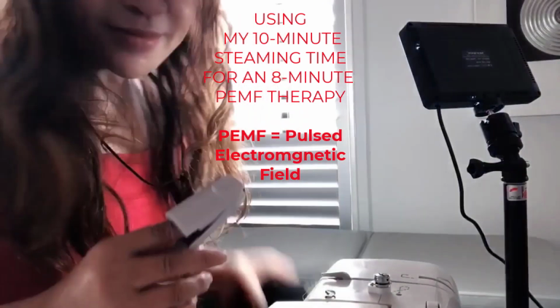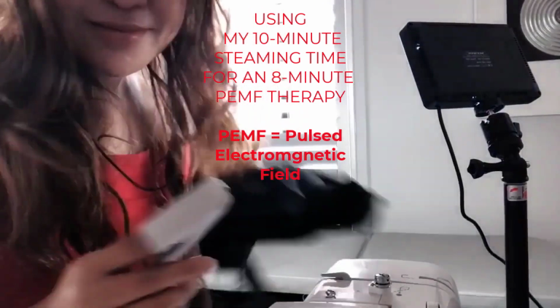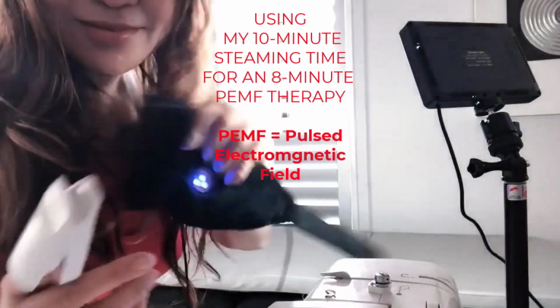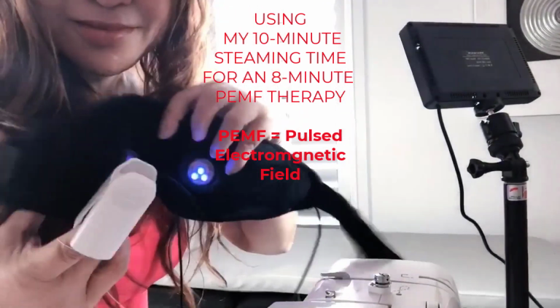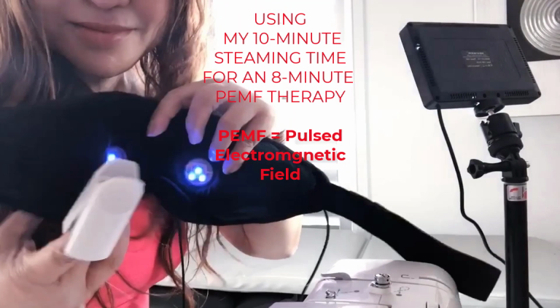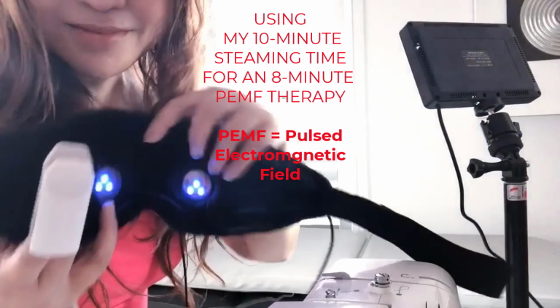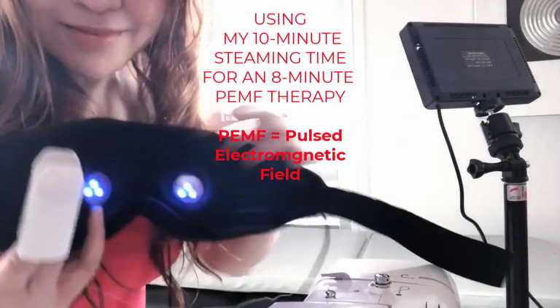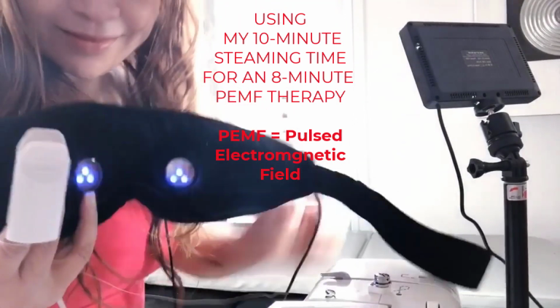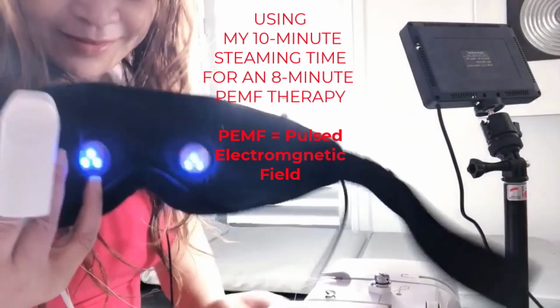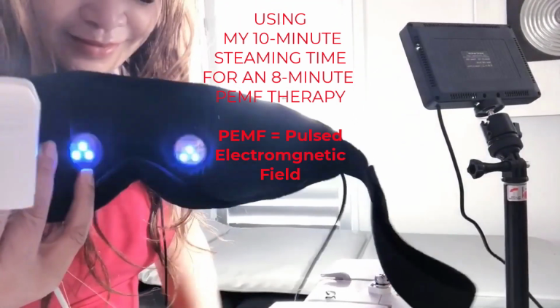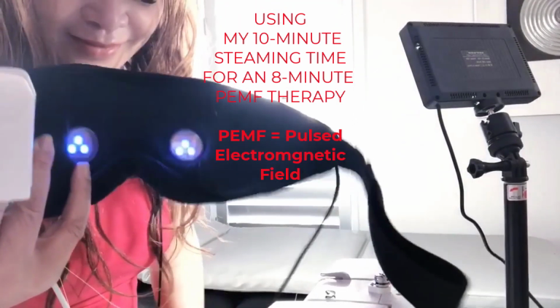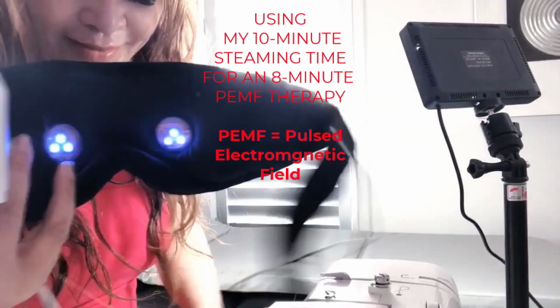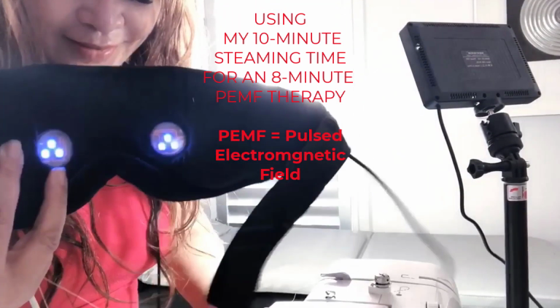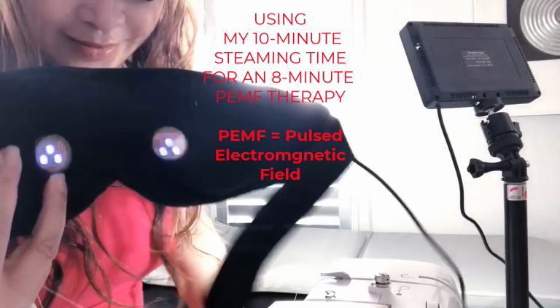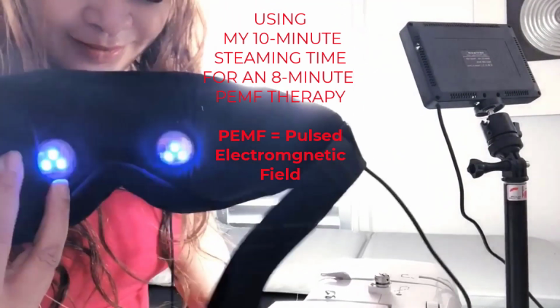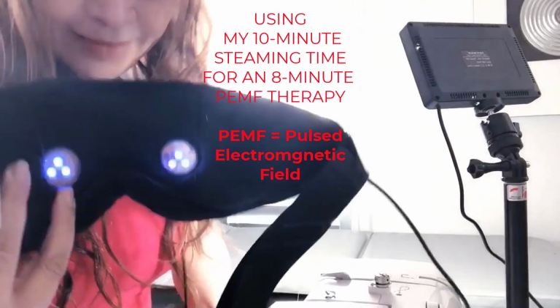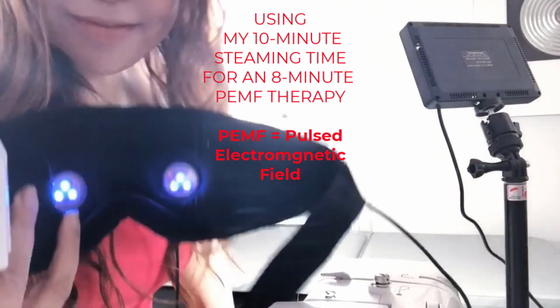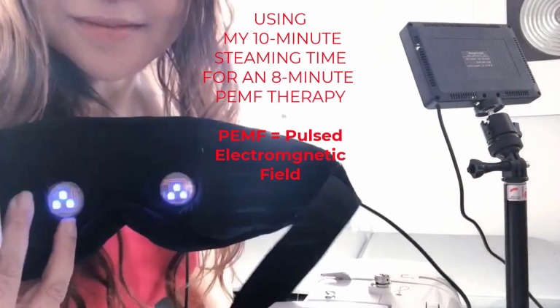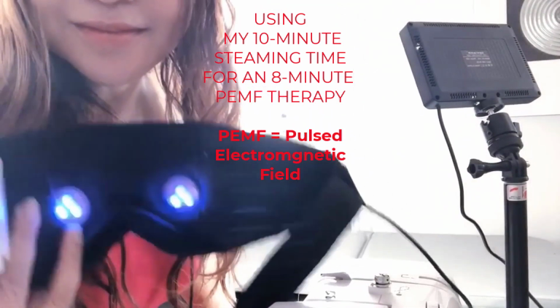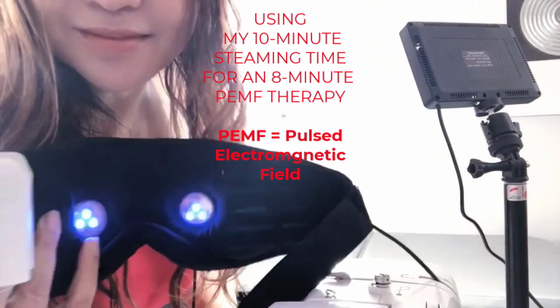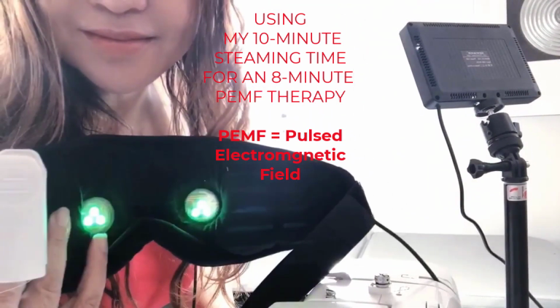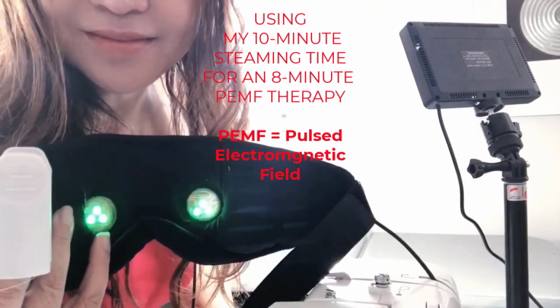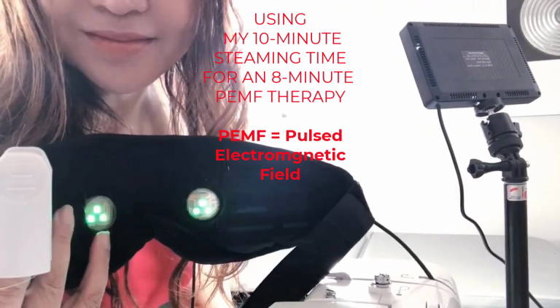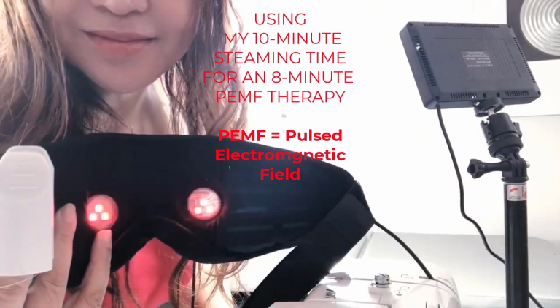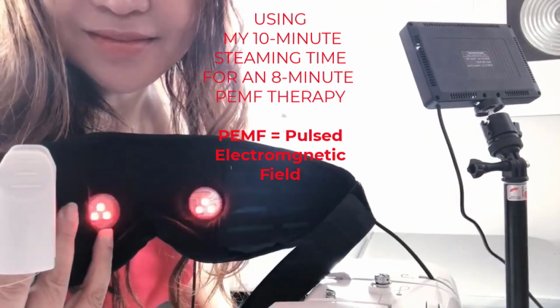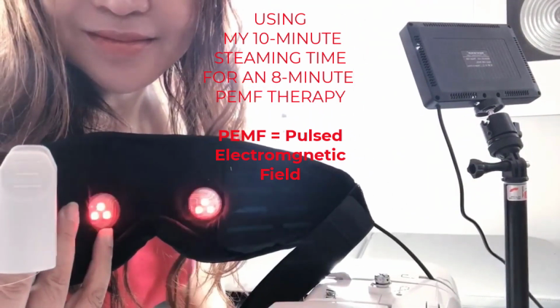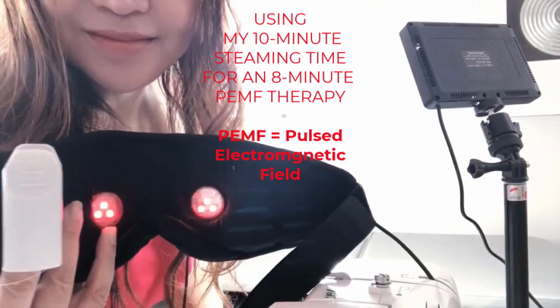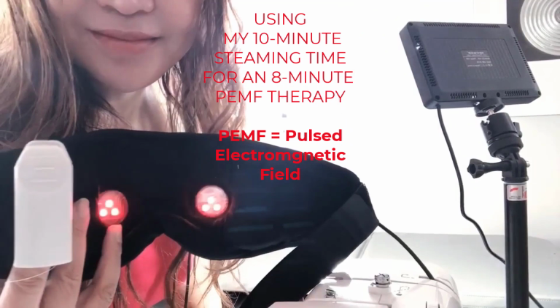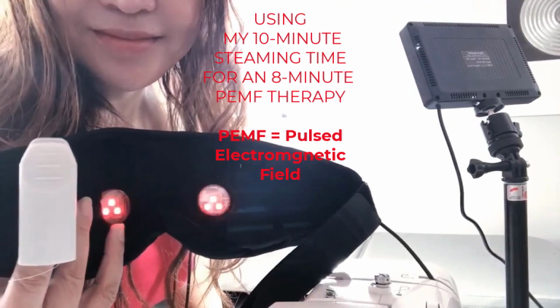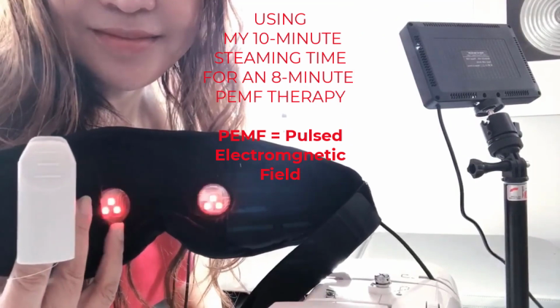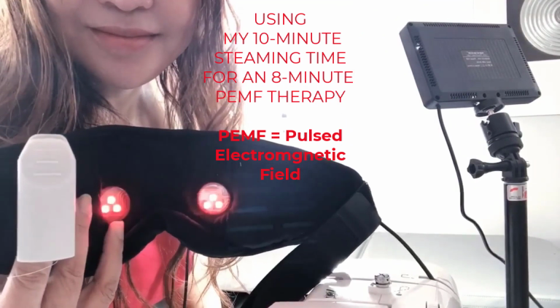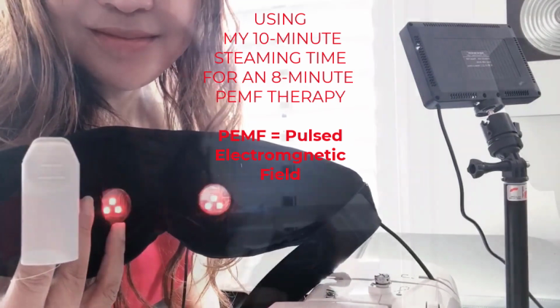I give my body a special treat by activating my cells for PEMF energy for the rest of the day.